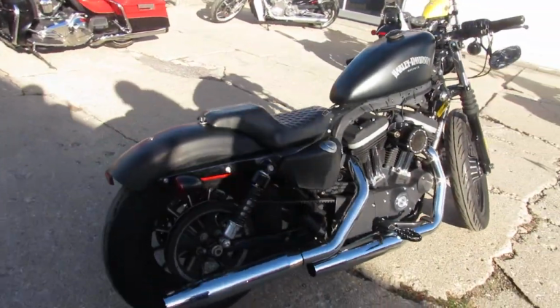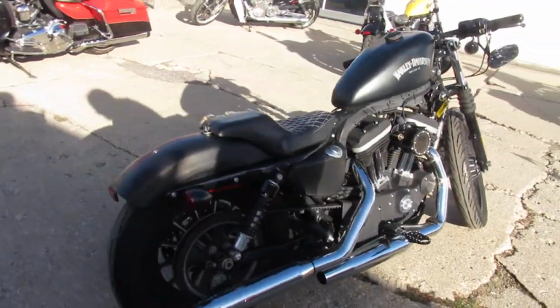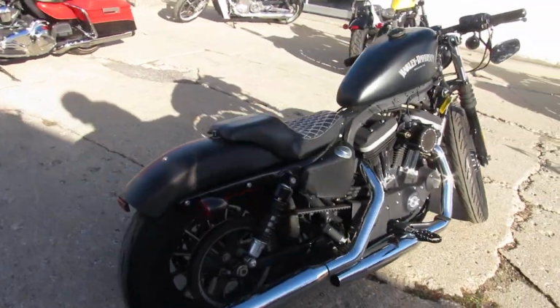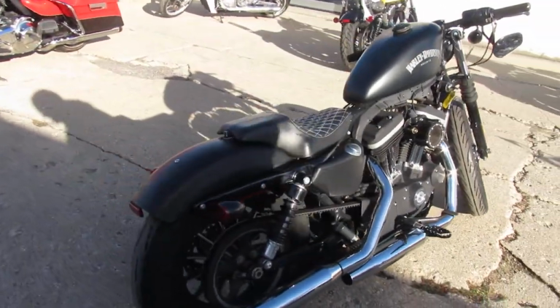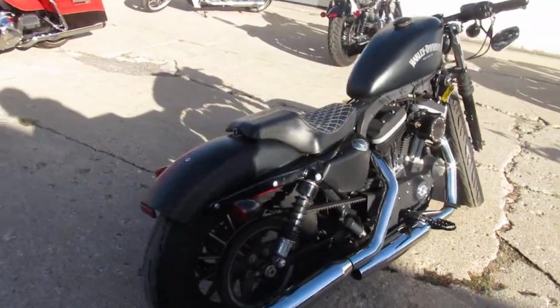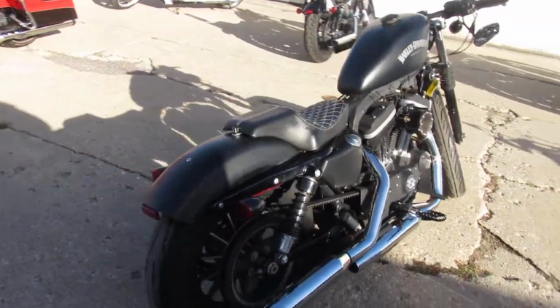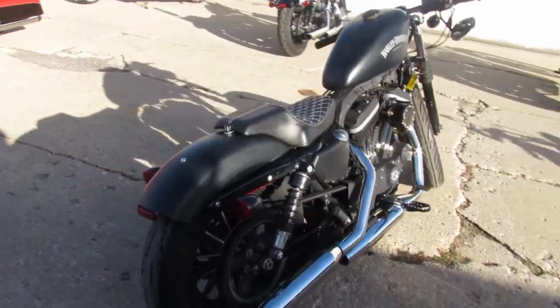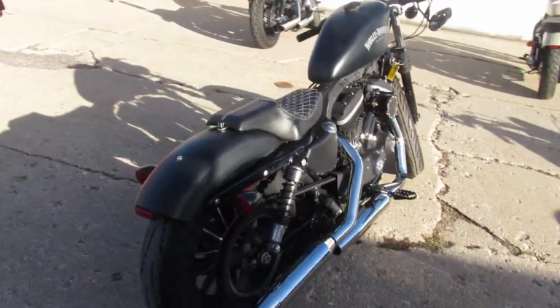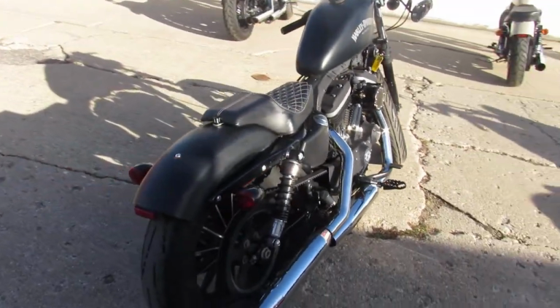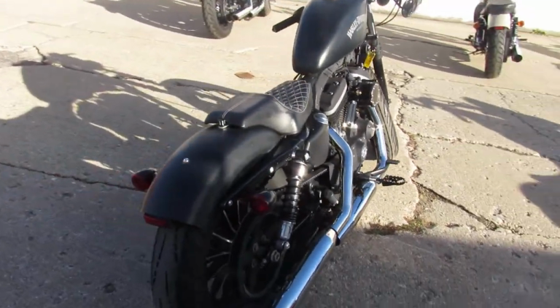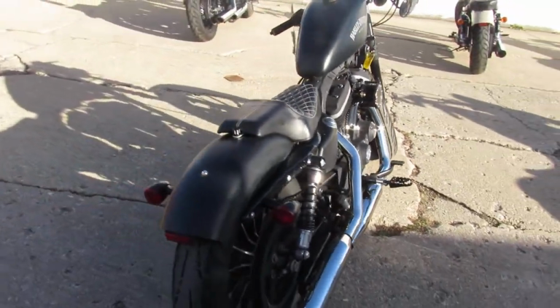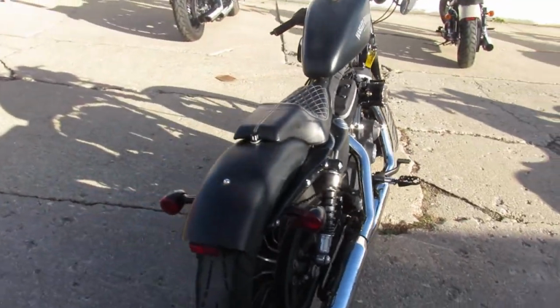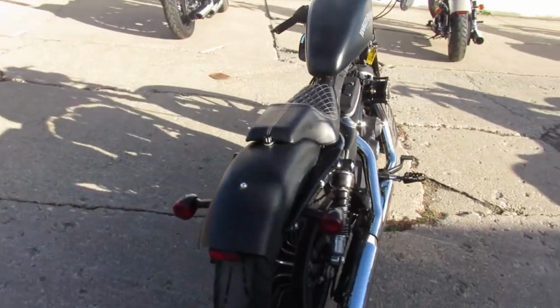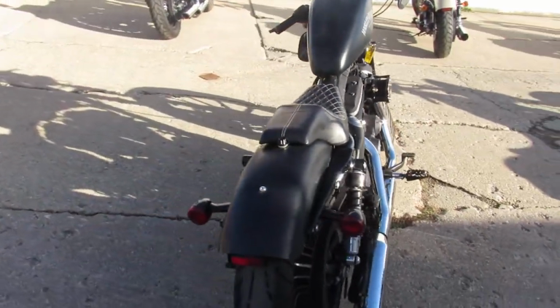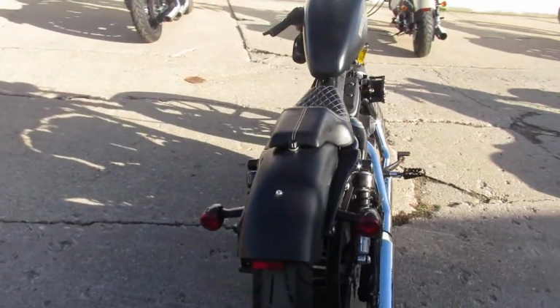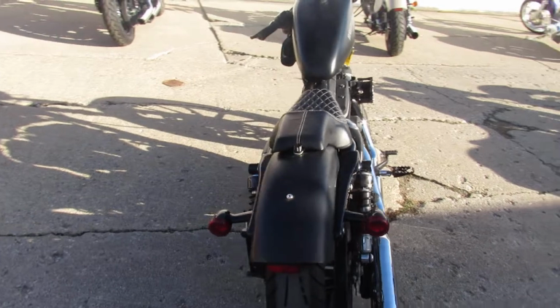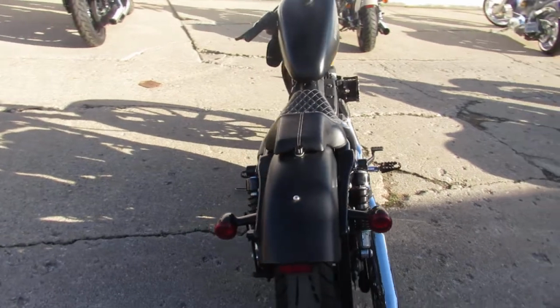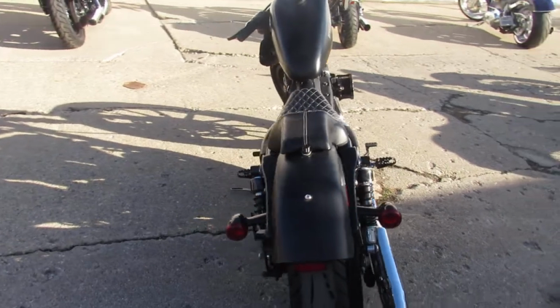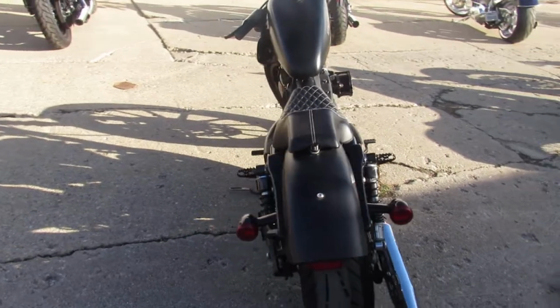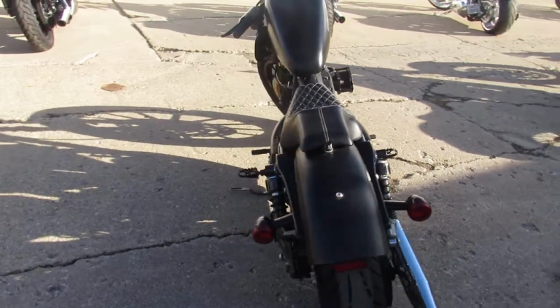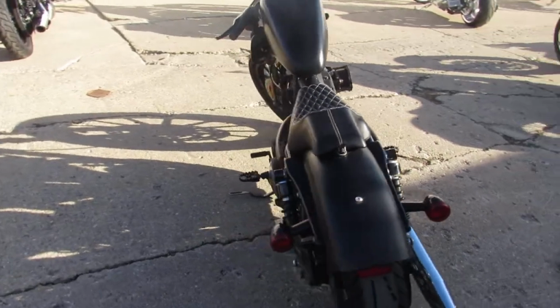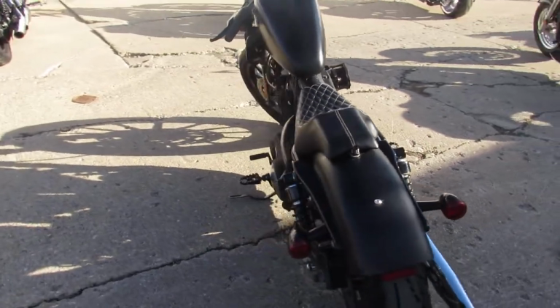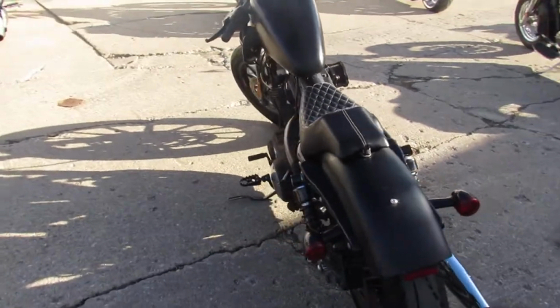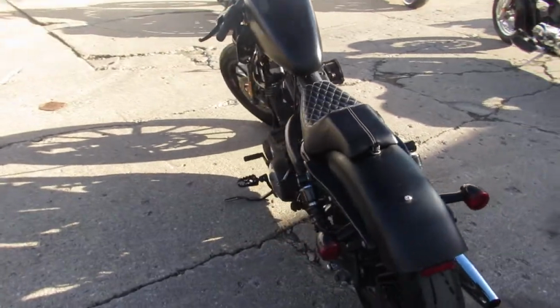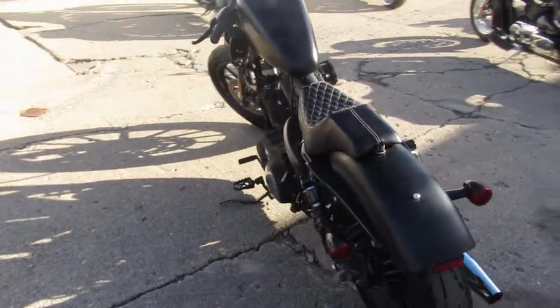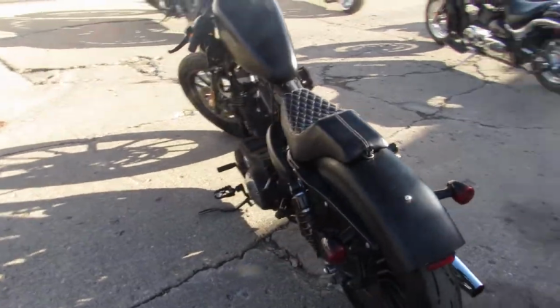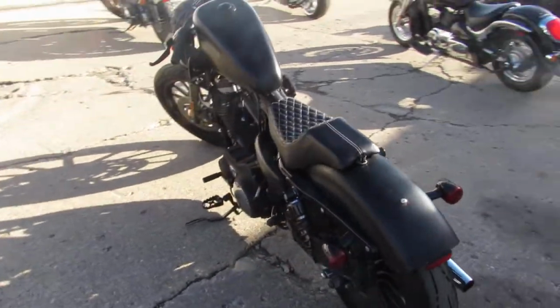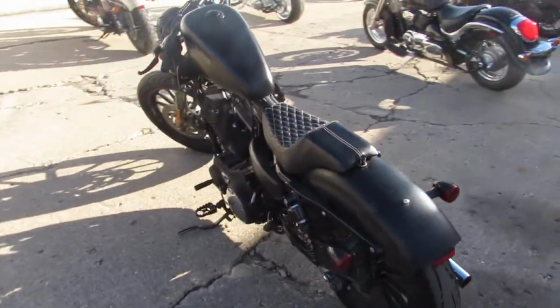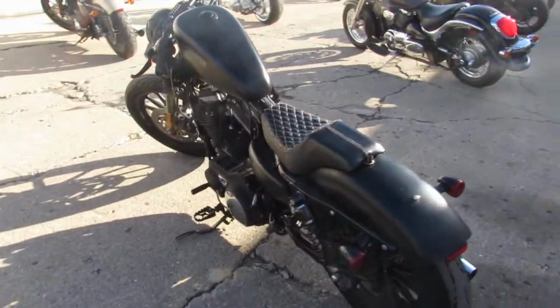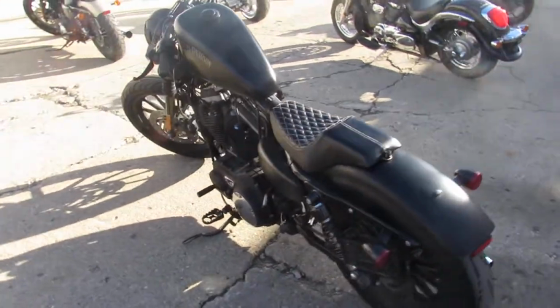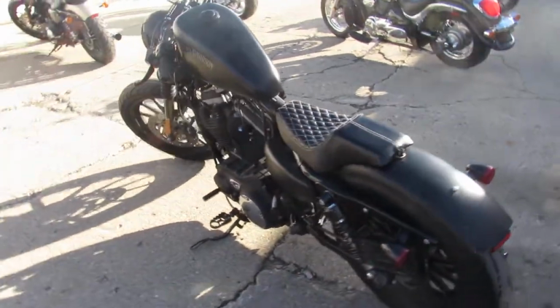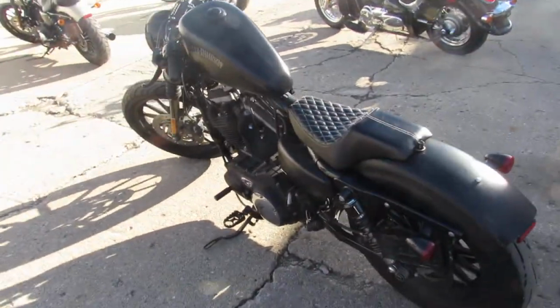It's approvalpowersports.com. We've got guaranteed financing, out-of-state shipping. Call today and you can ride today.